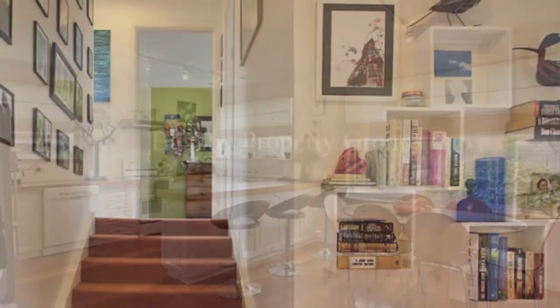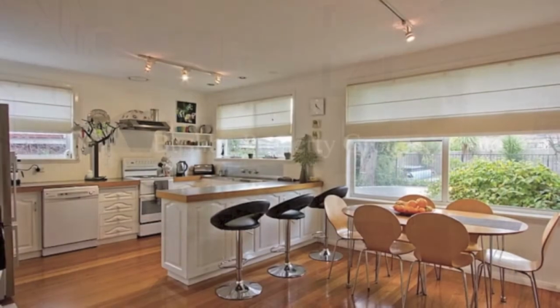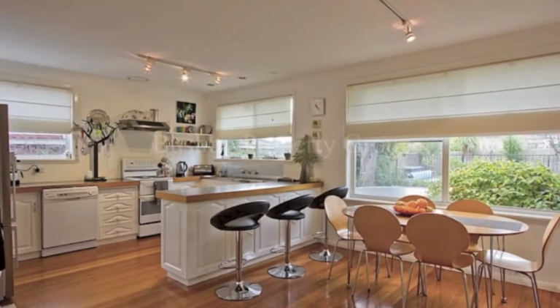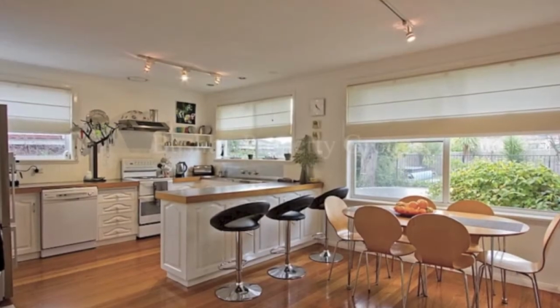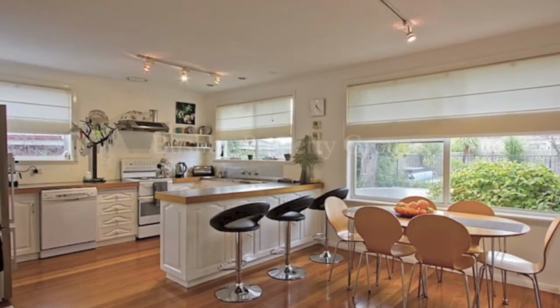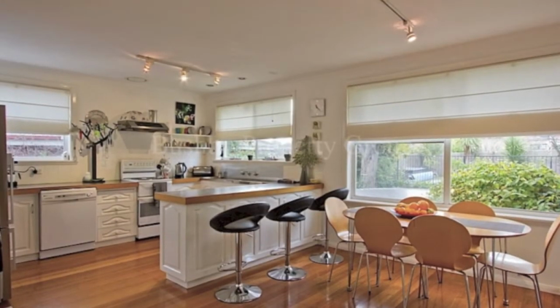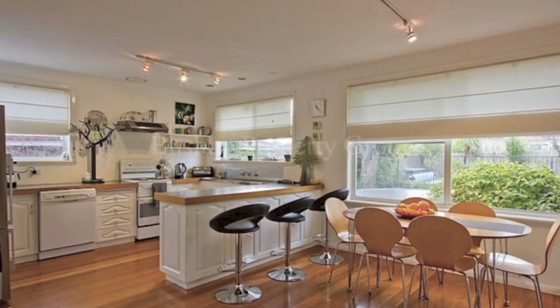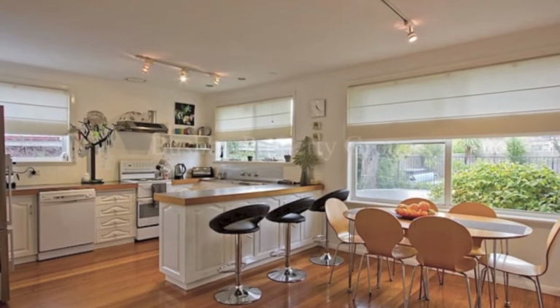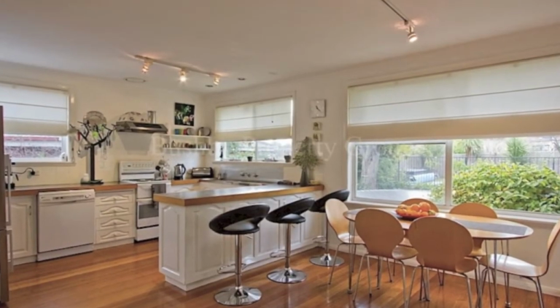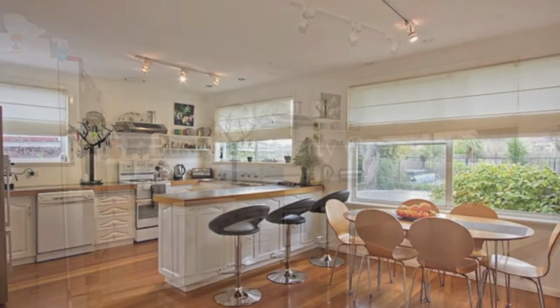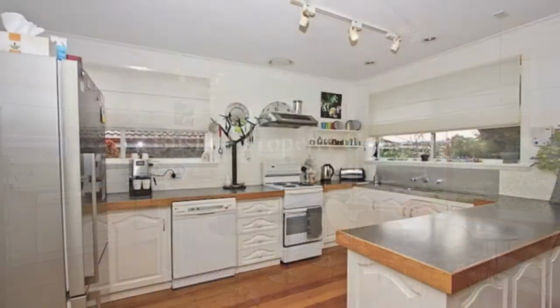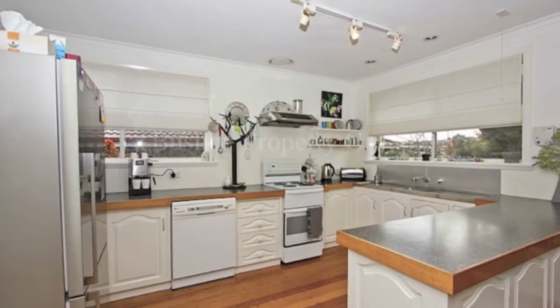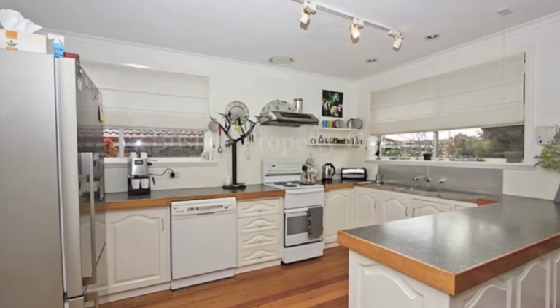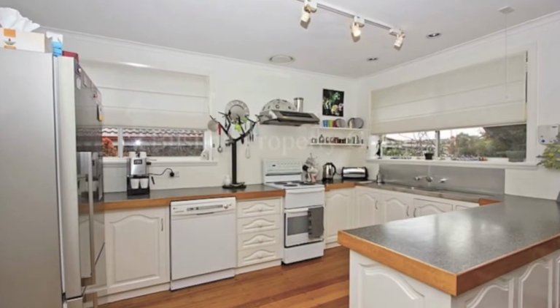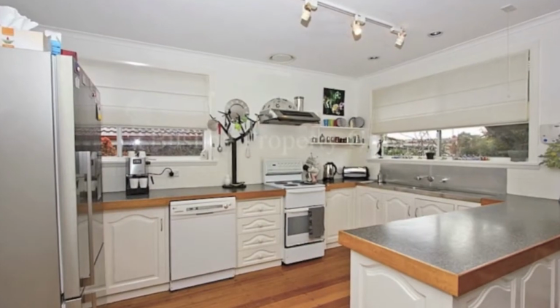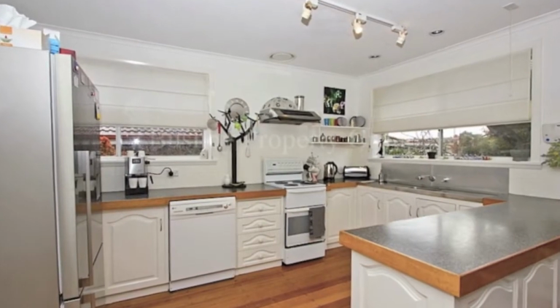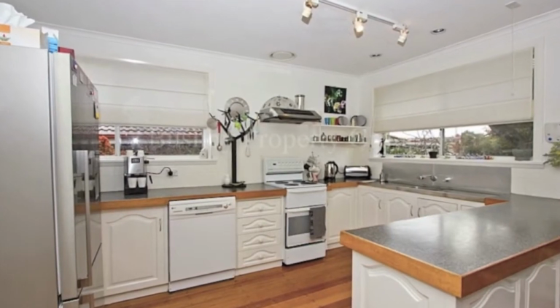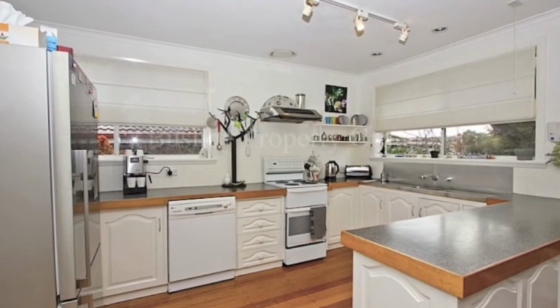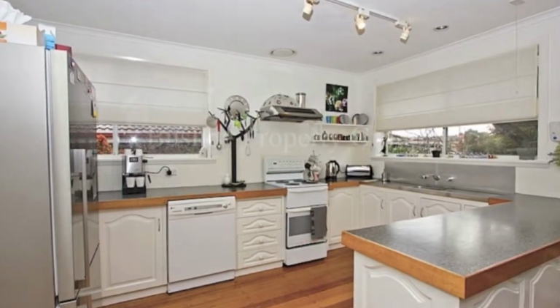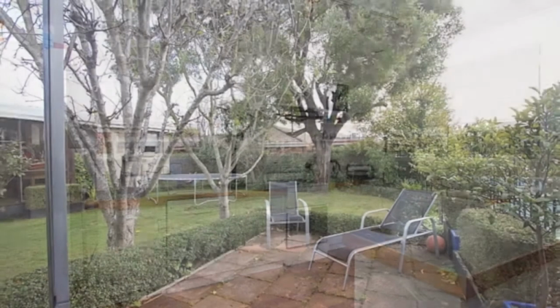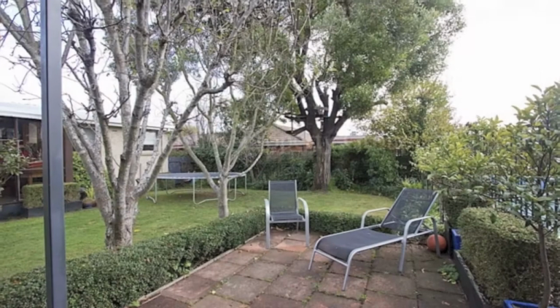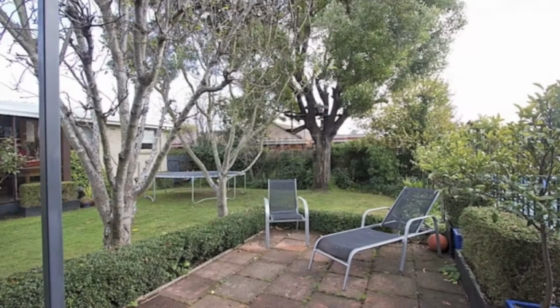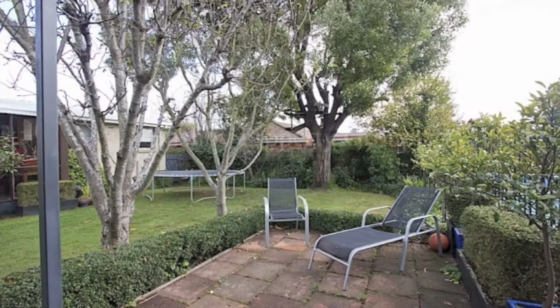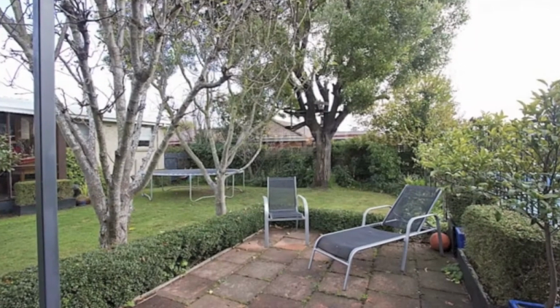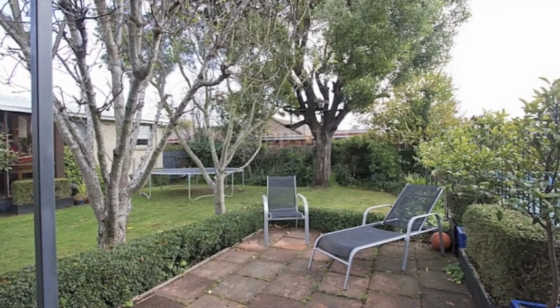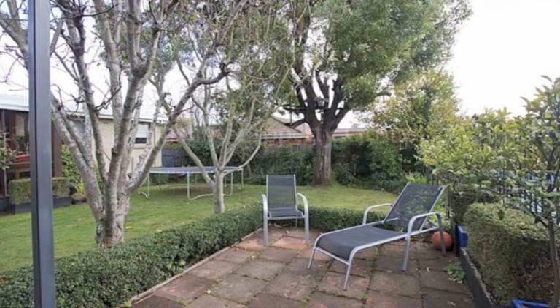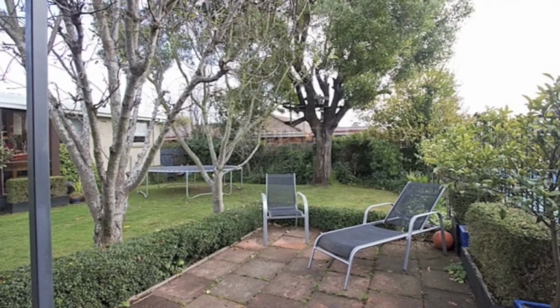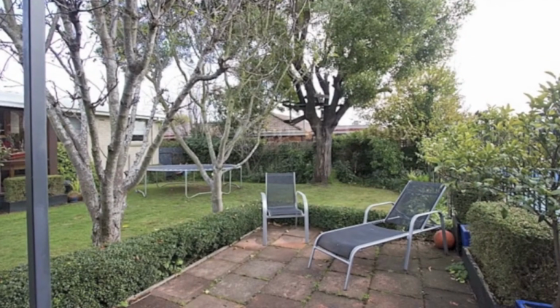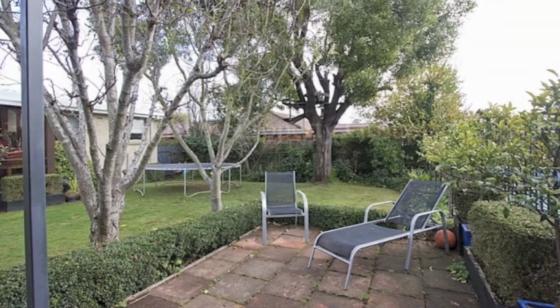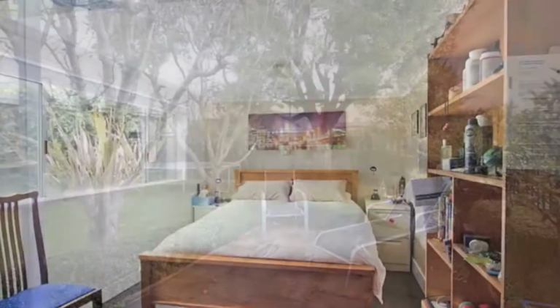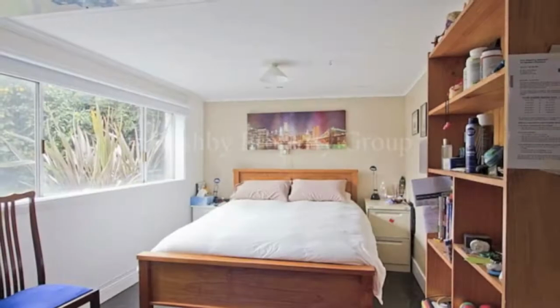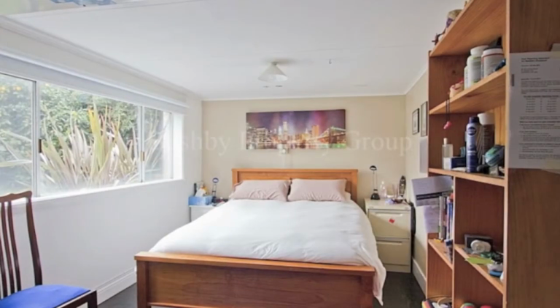The large kitchen and dining is a great space for gatherings and overlooks the lovely rear garden and pool, a sunny spot to enjoy your breakfast.